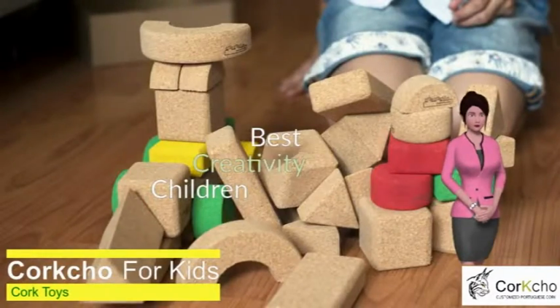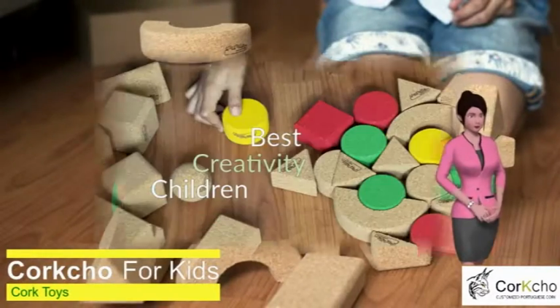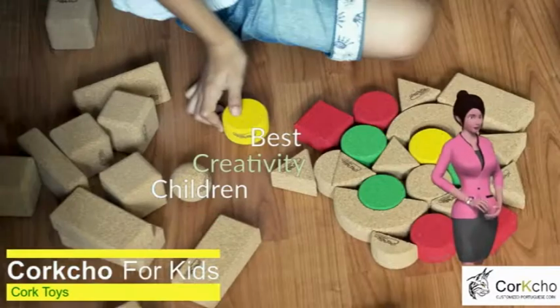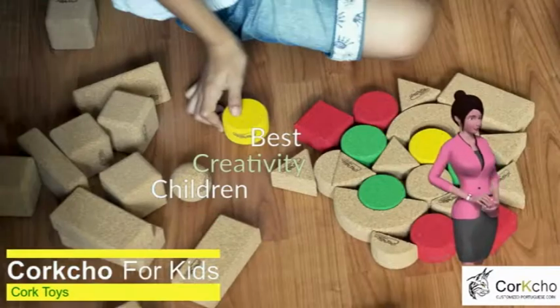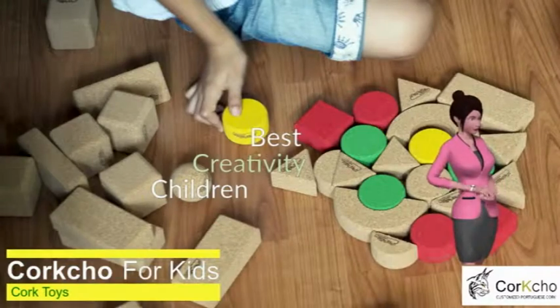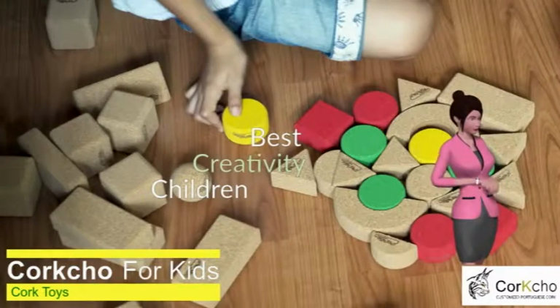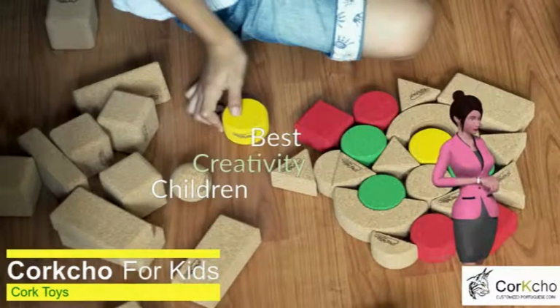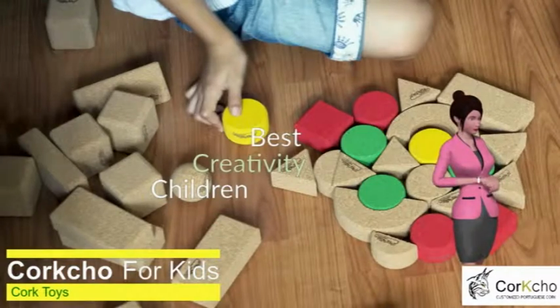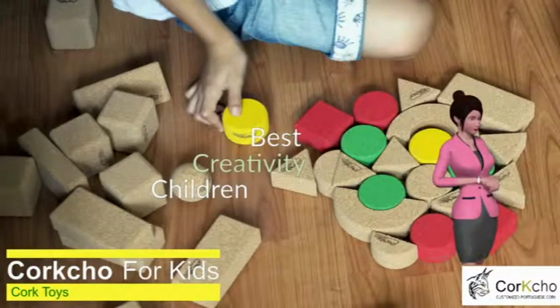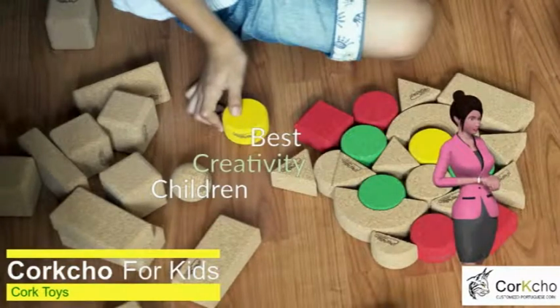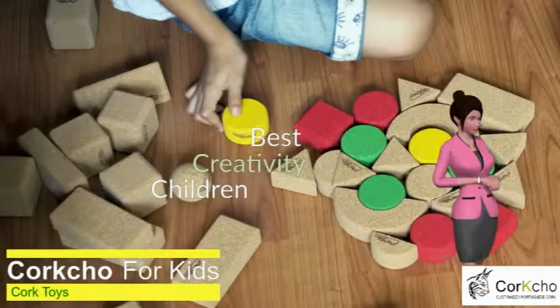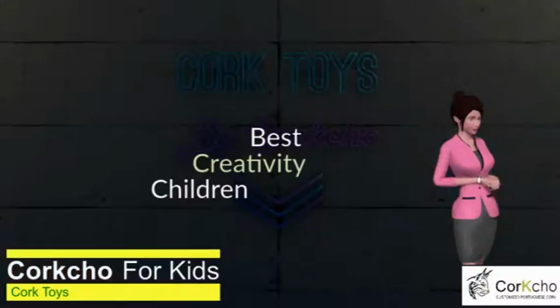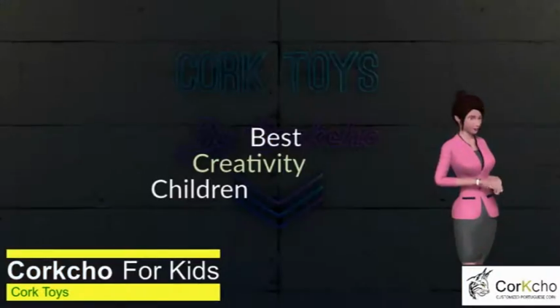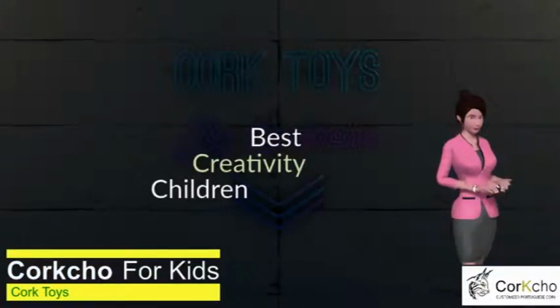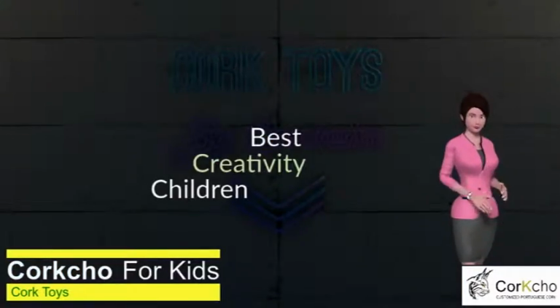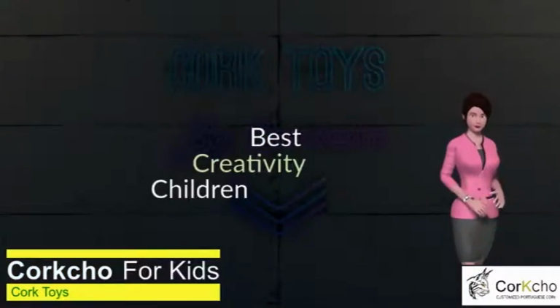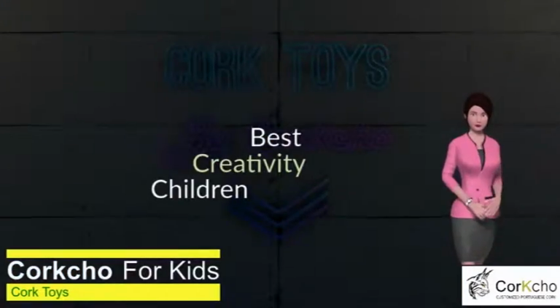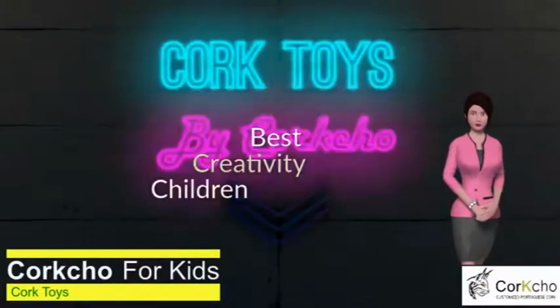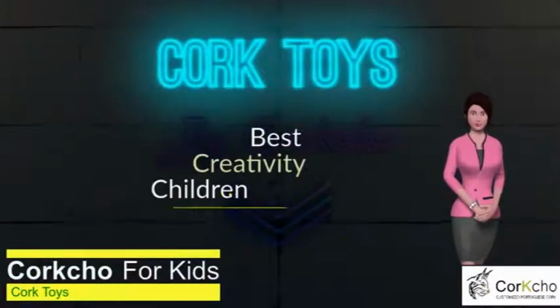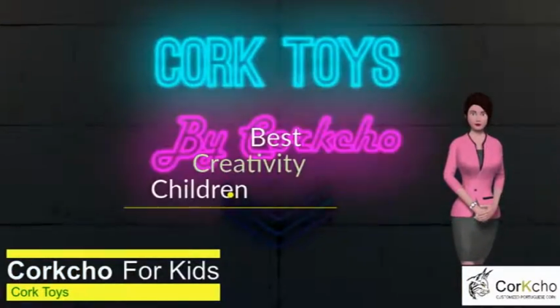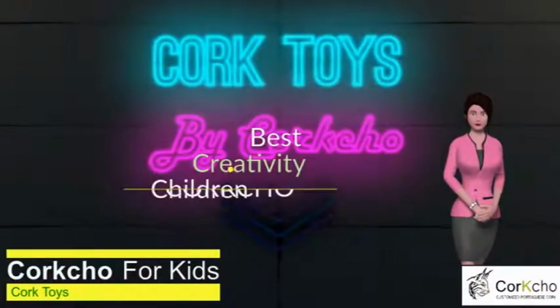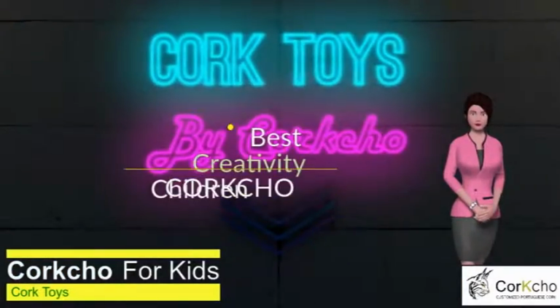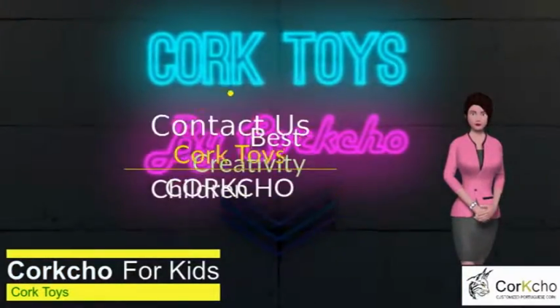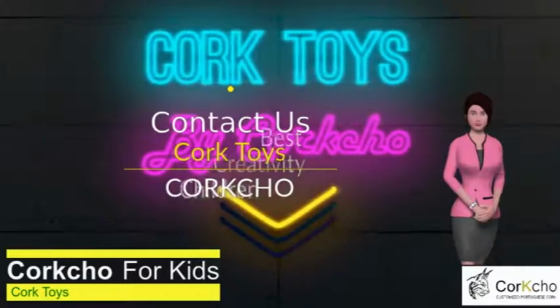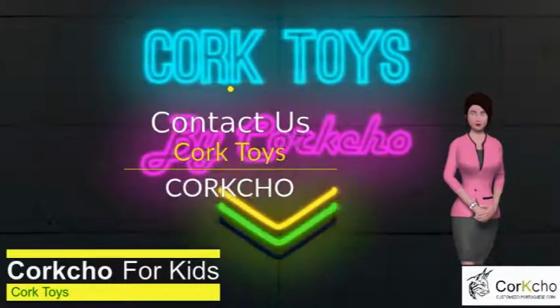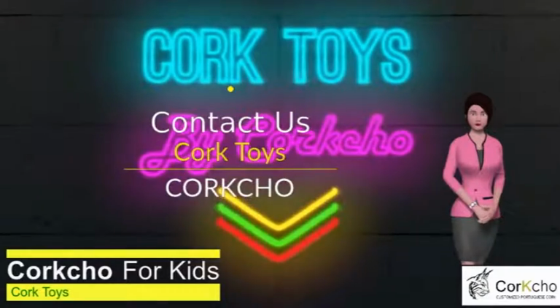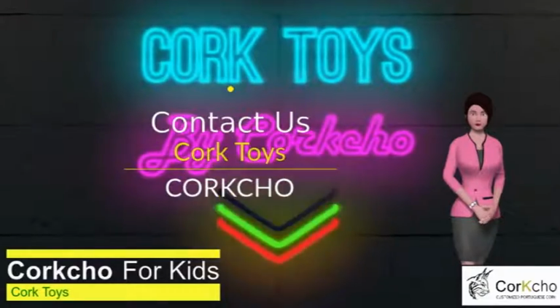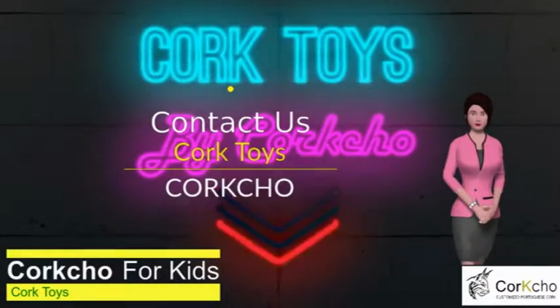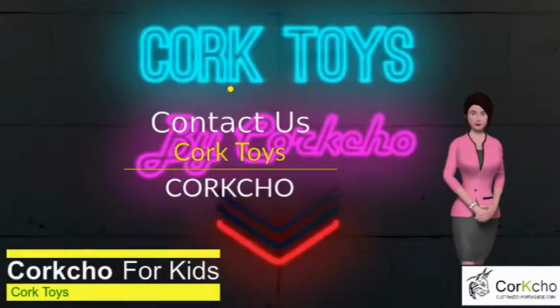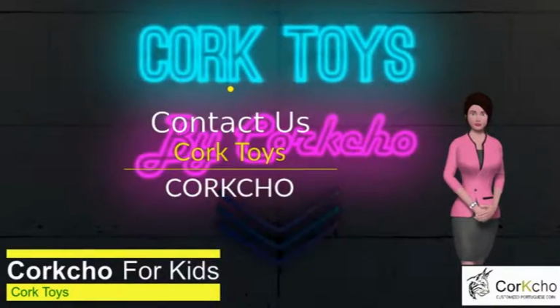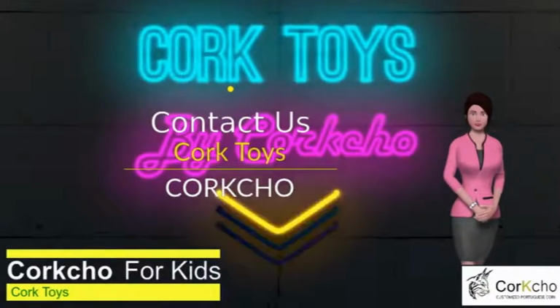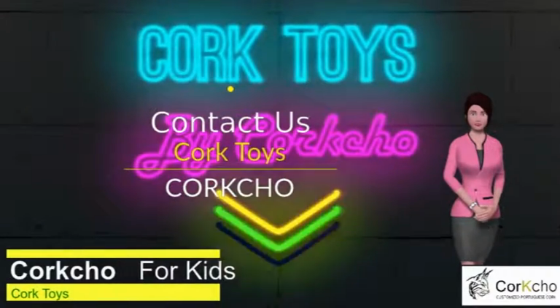Simple toys are best suited to the development of children's creativity. Playing means having fun without pursuing a goal.